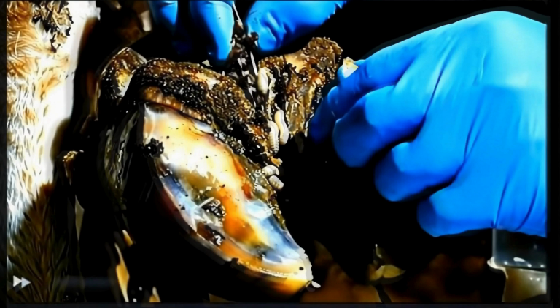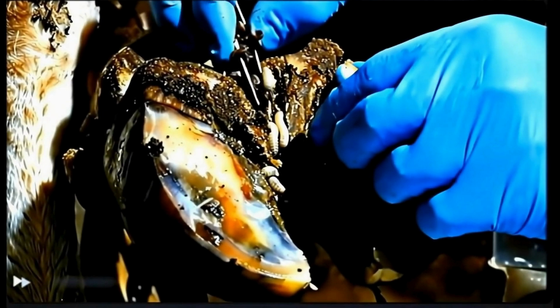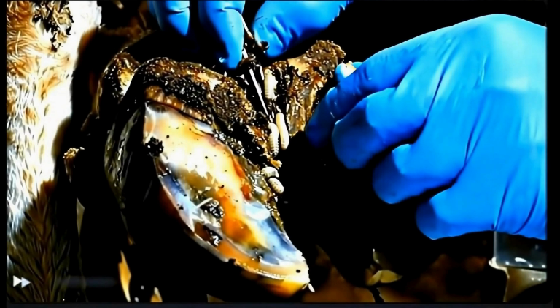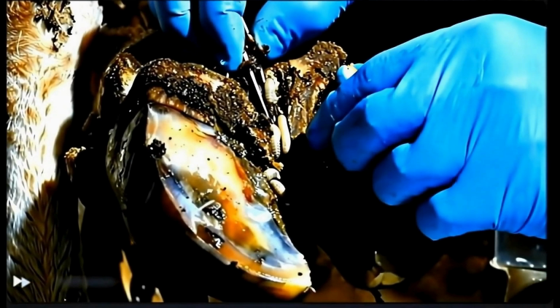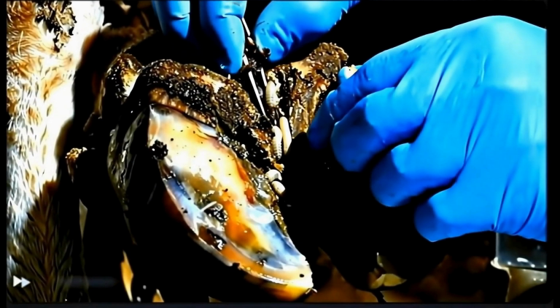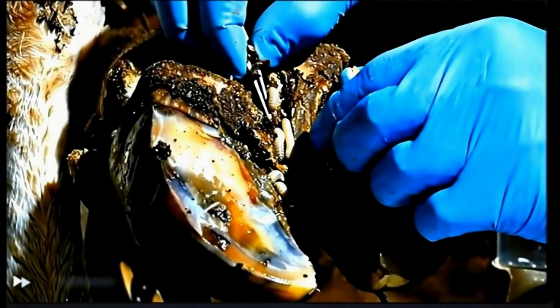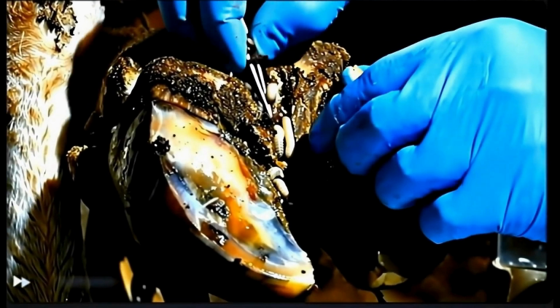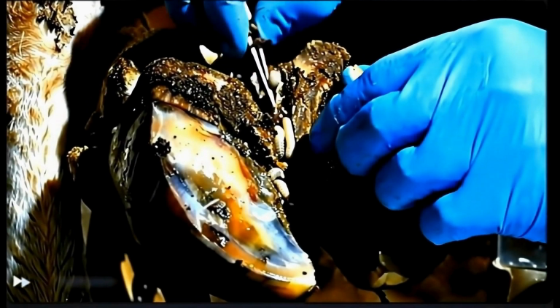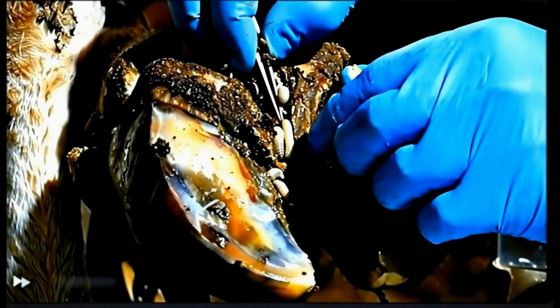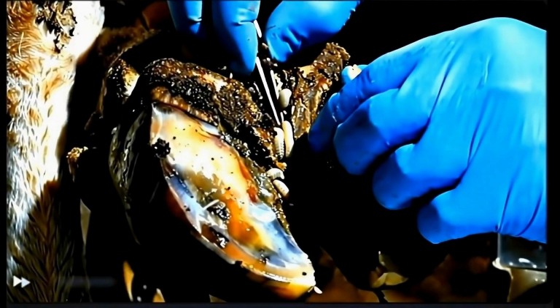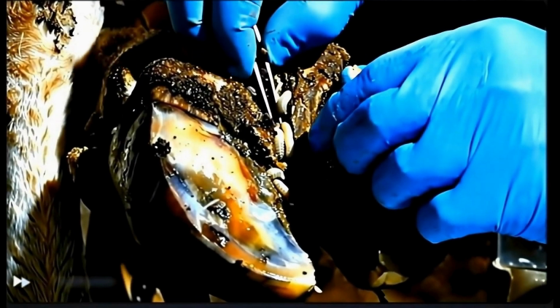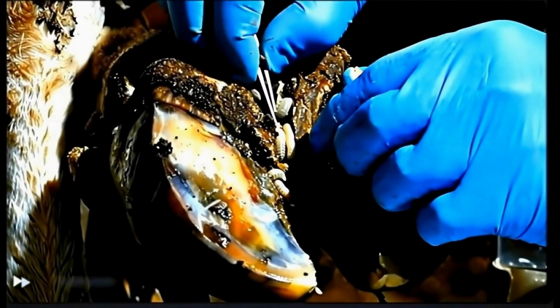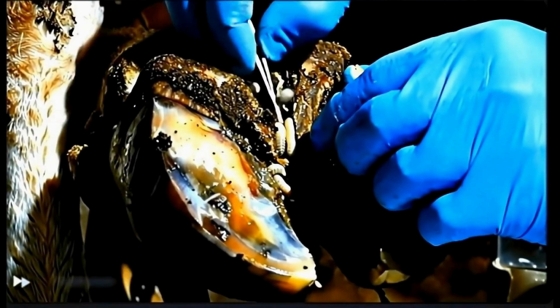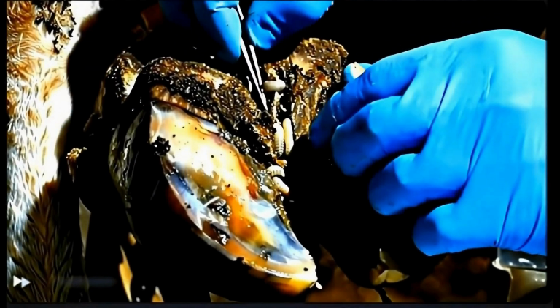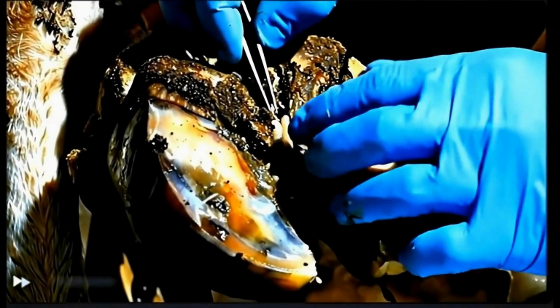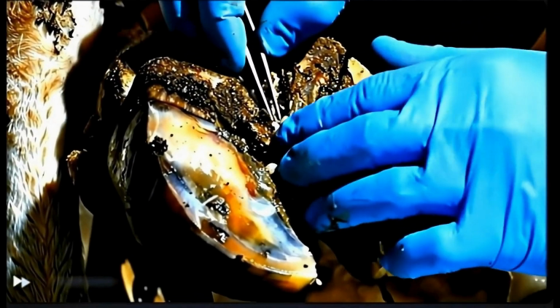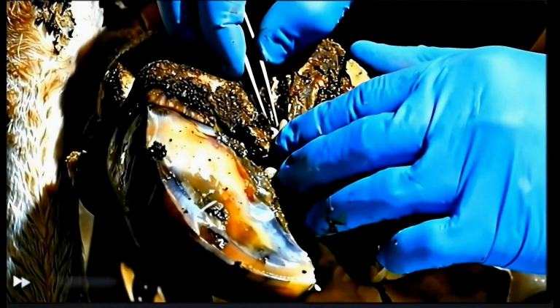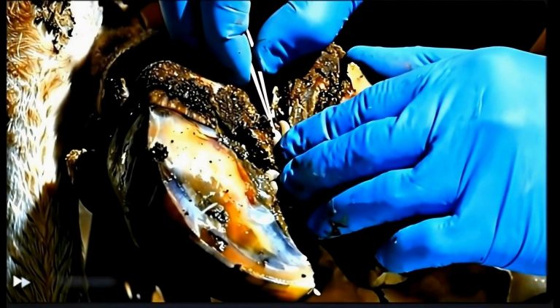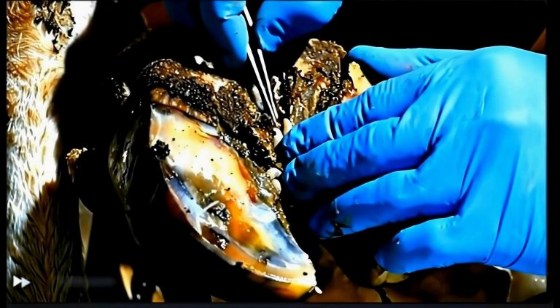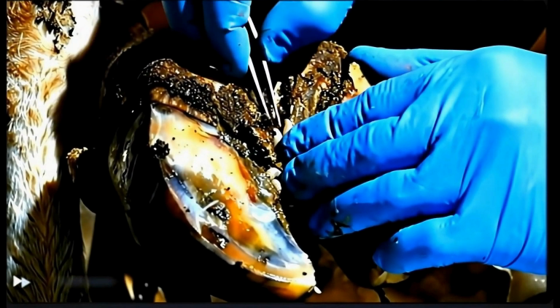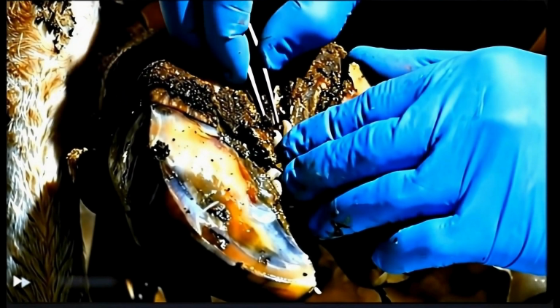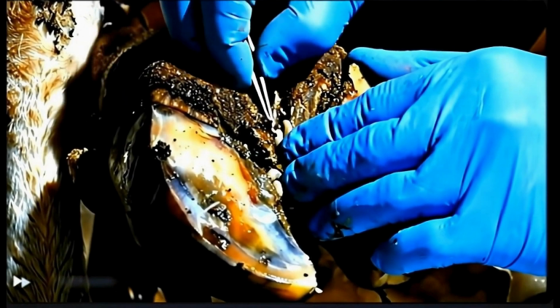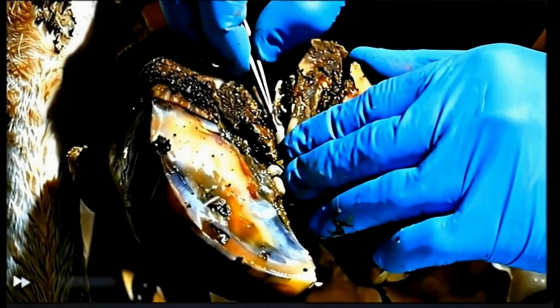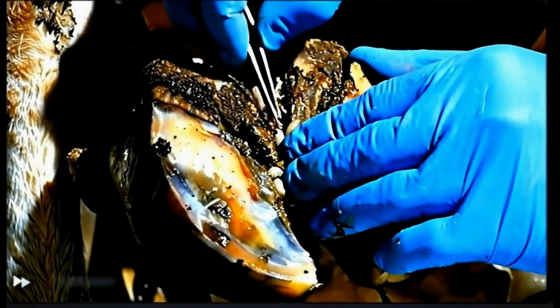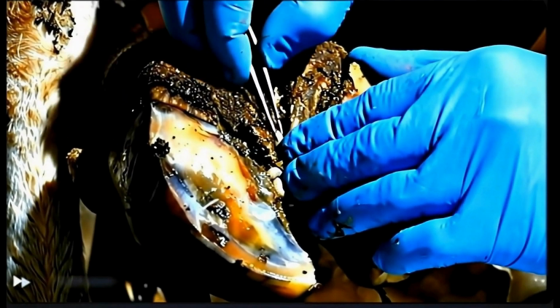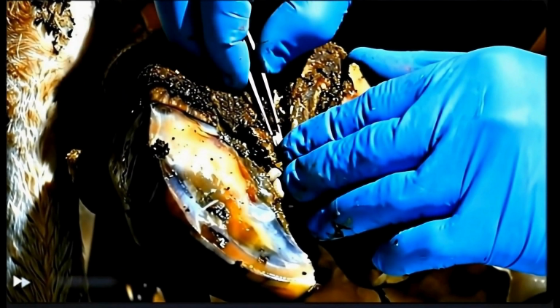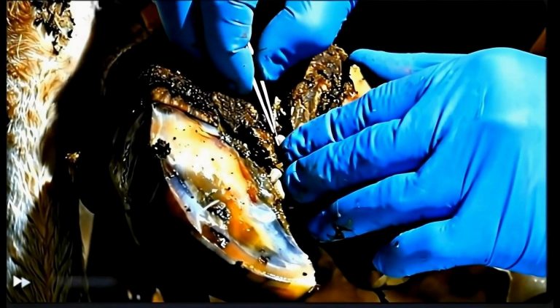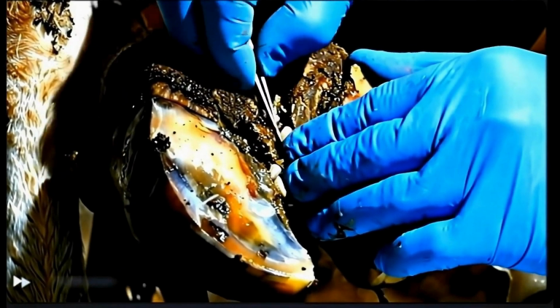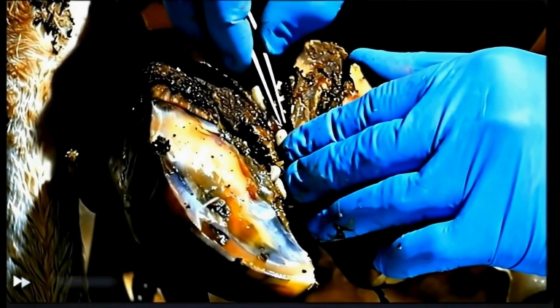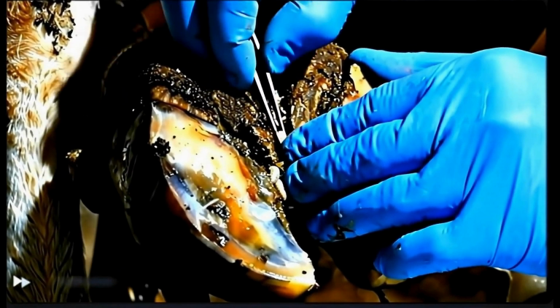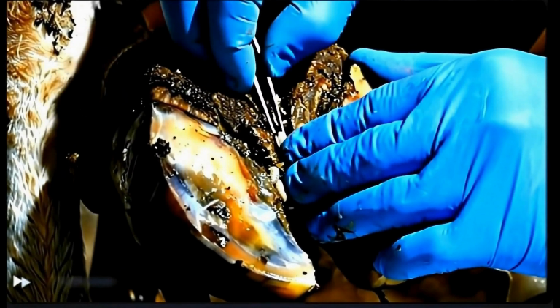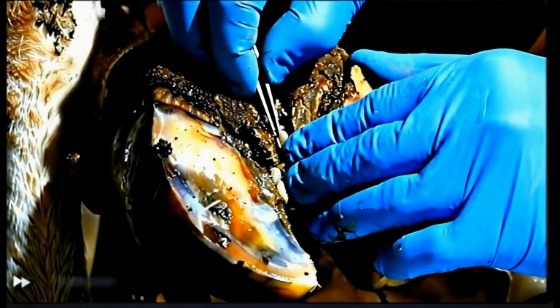Every maggot must be removed systematically. This is delicate work — we can't damage the healthy tissue underneath.